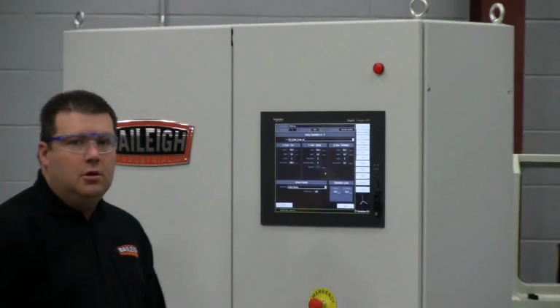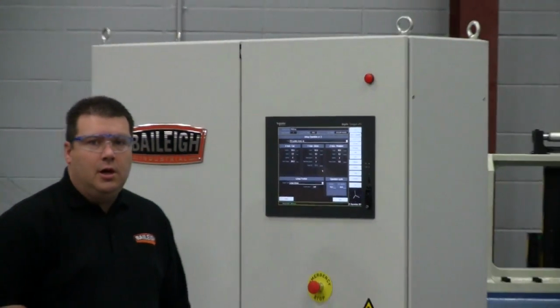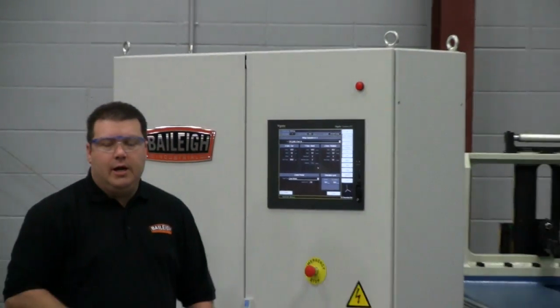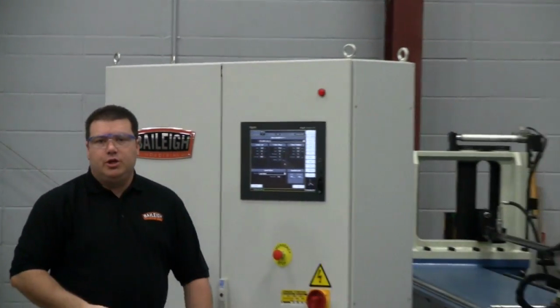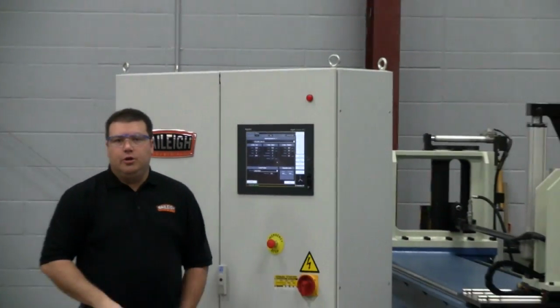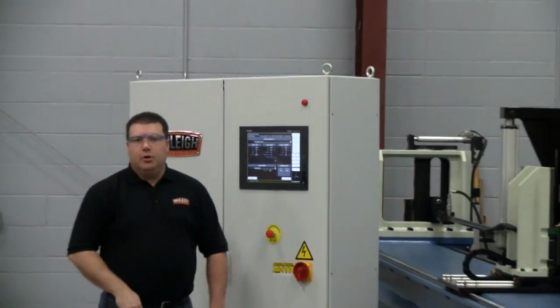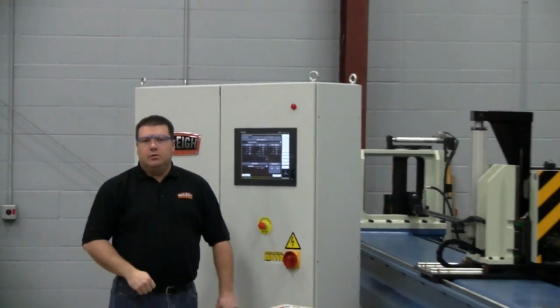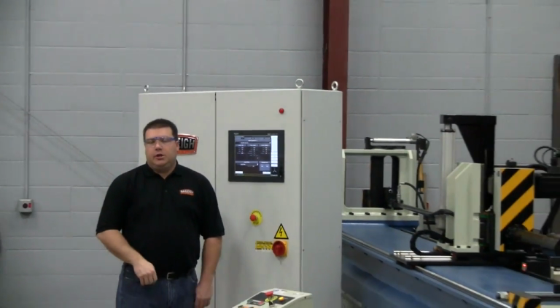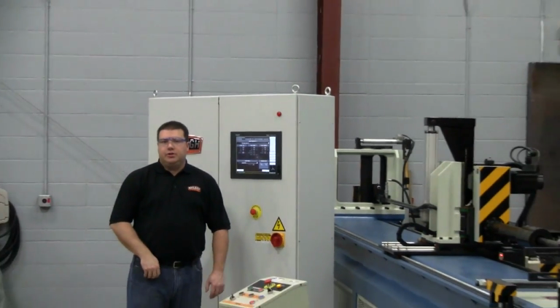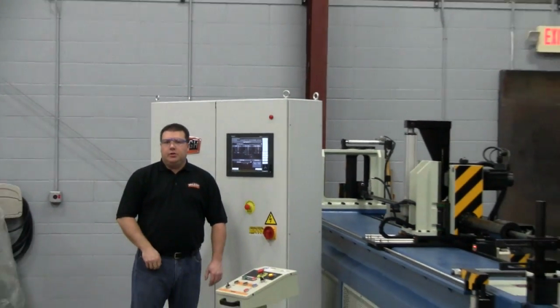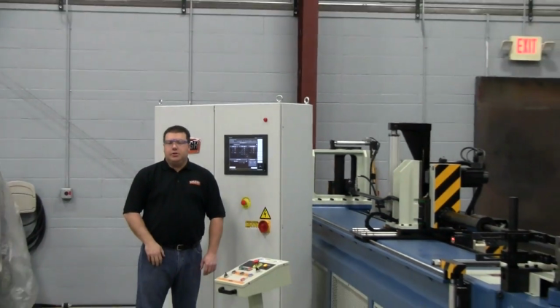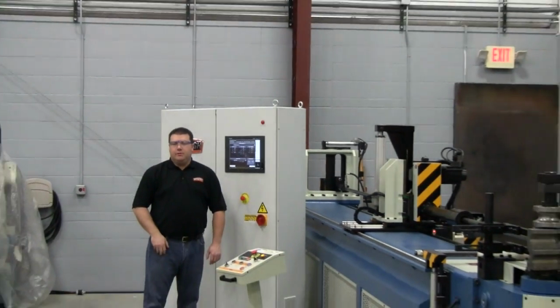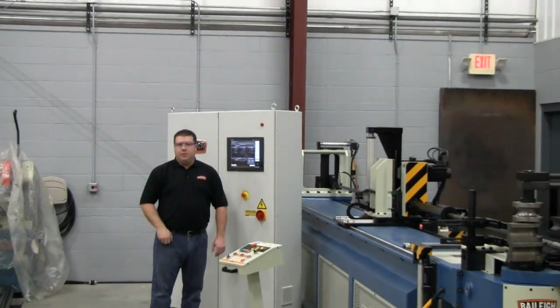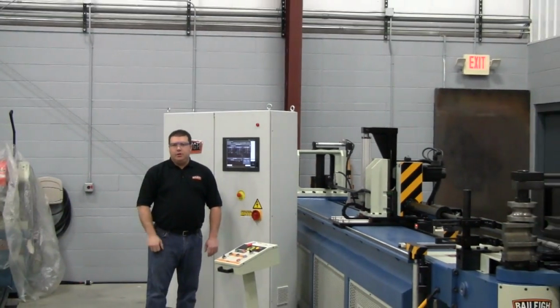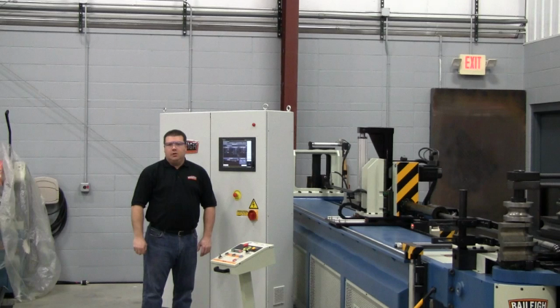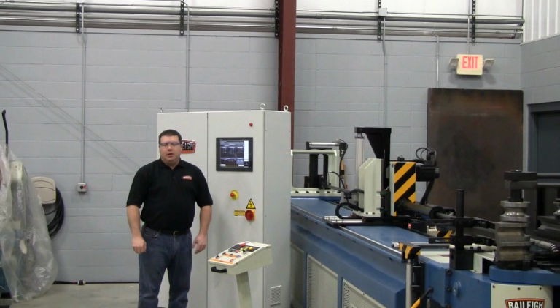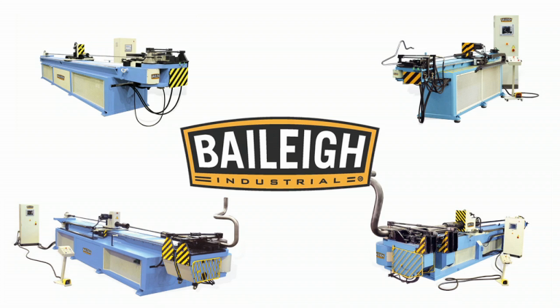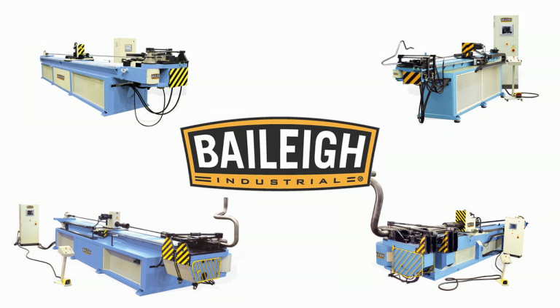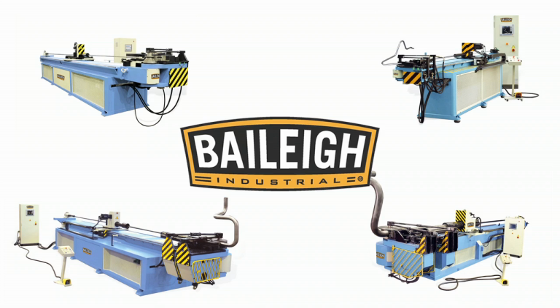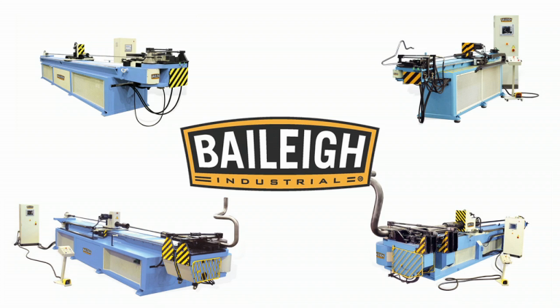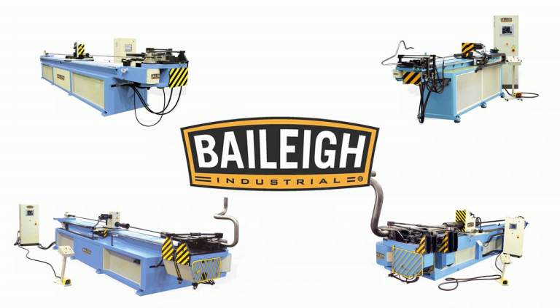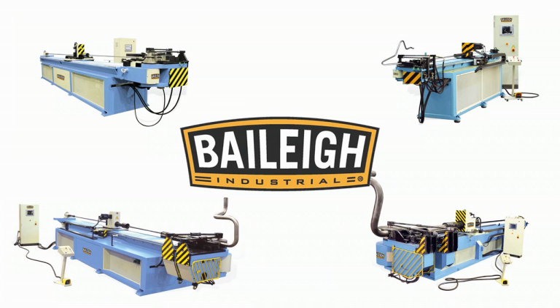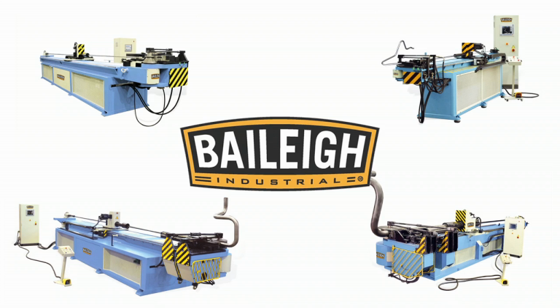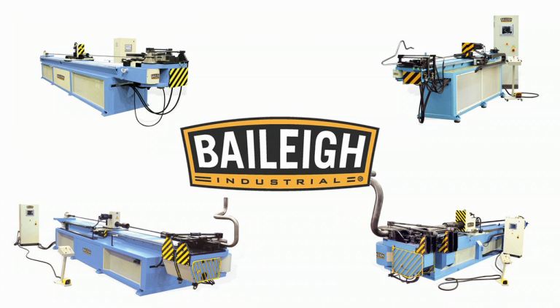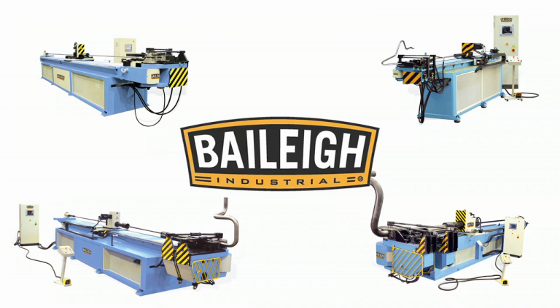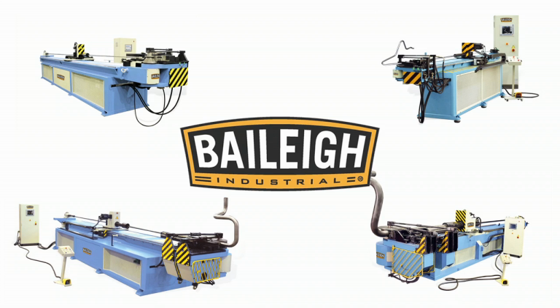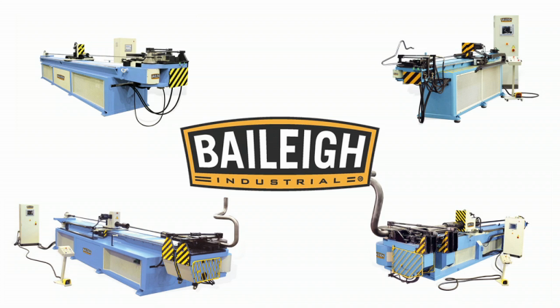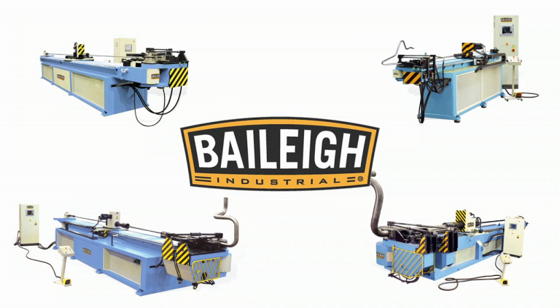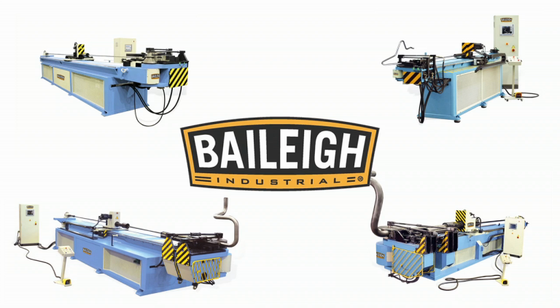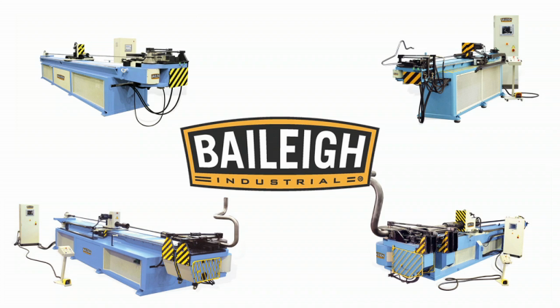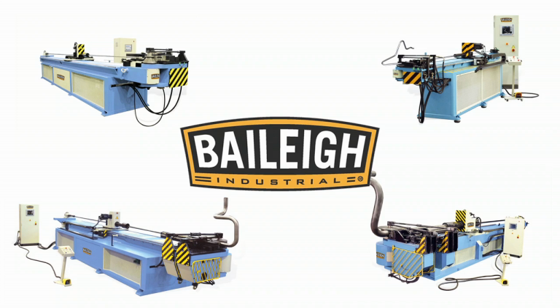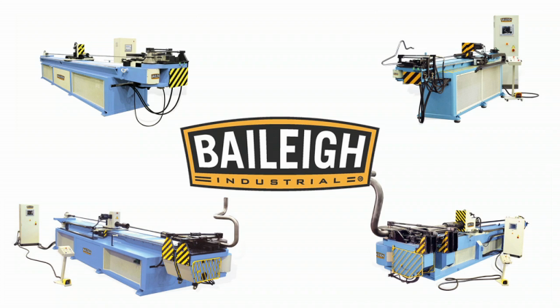Hi, I'm John Newberg, Technical Sales and Service Manager, and I'd like to introduce you to the Bailey Industrial line of CNC Mandrel Benders.